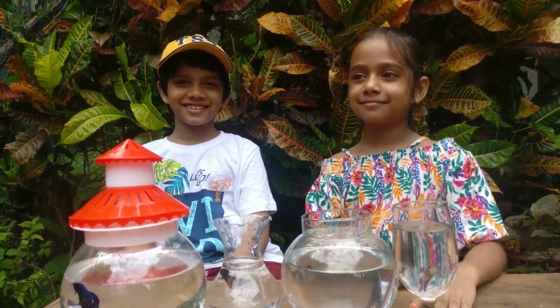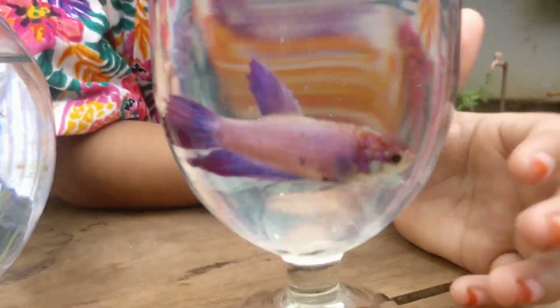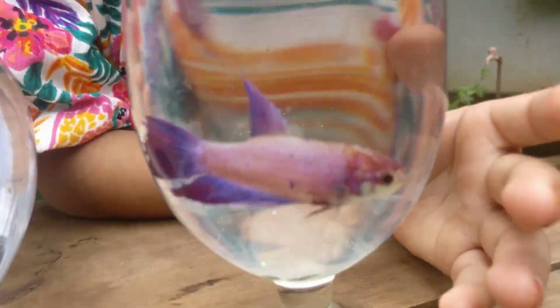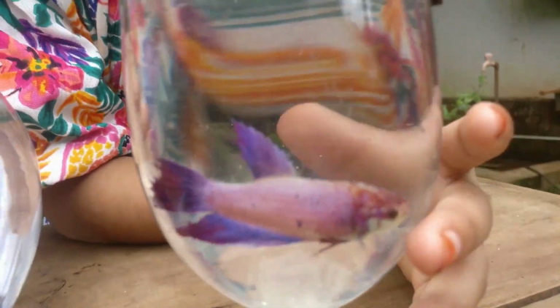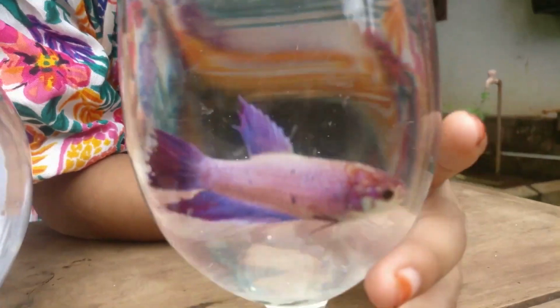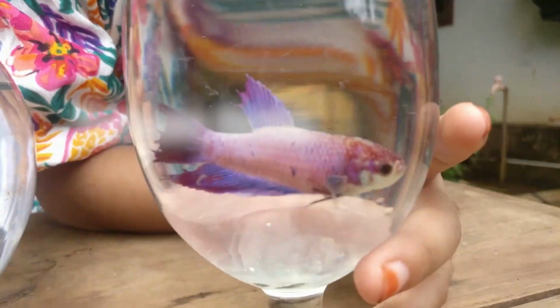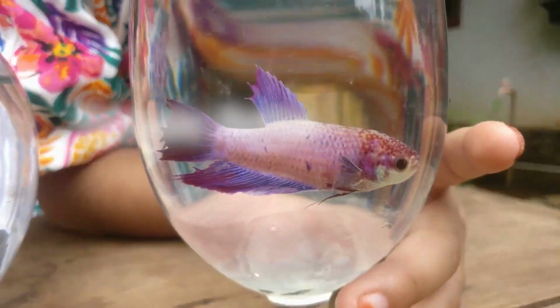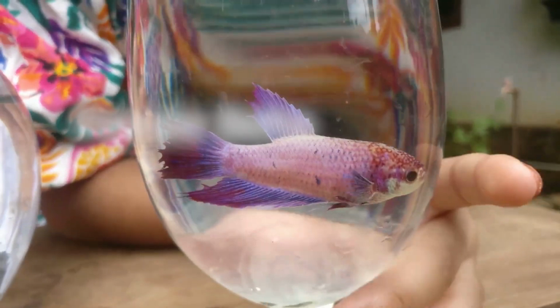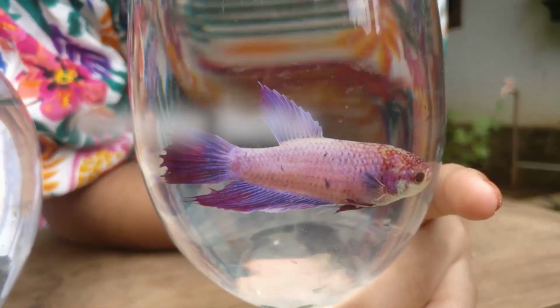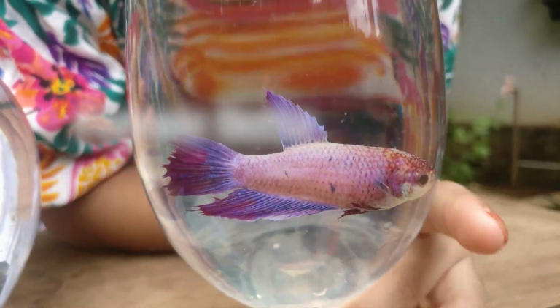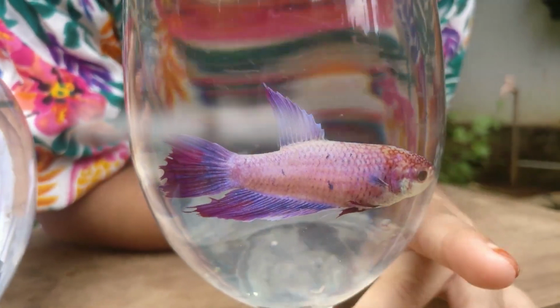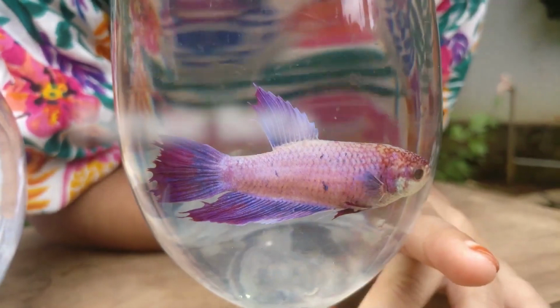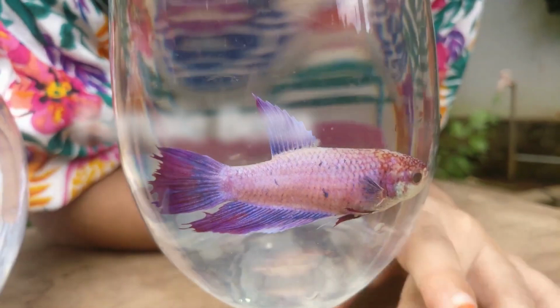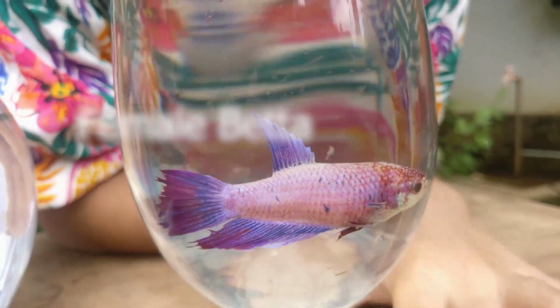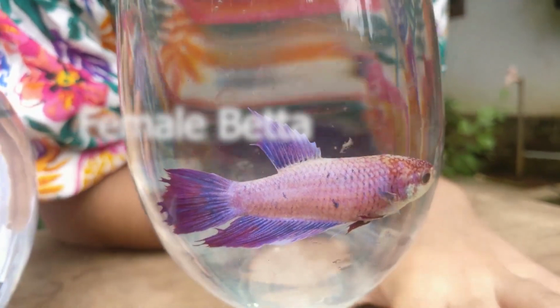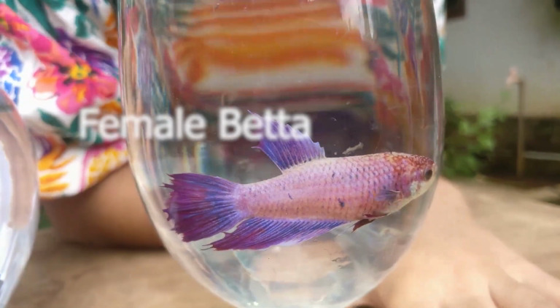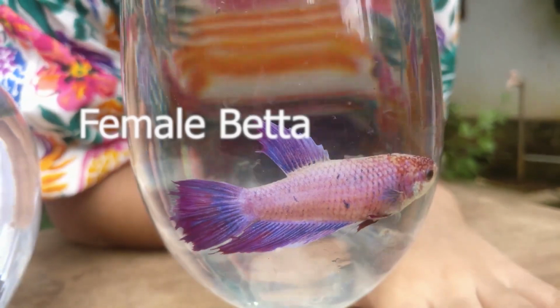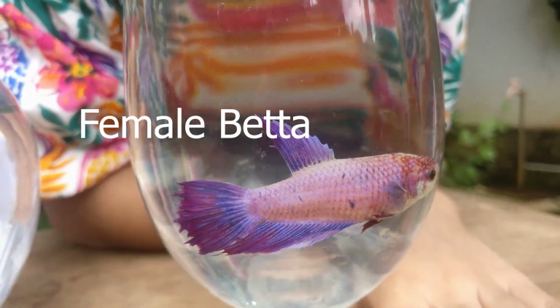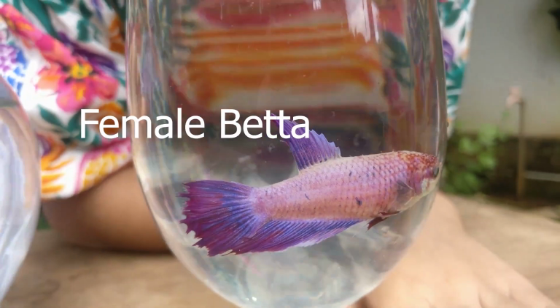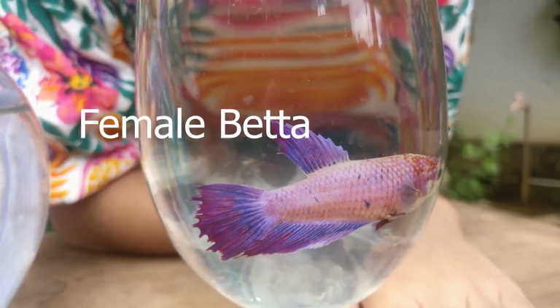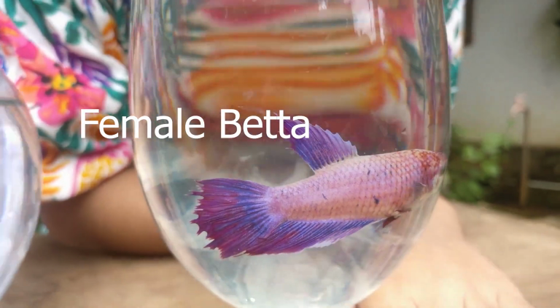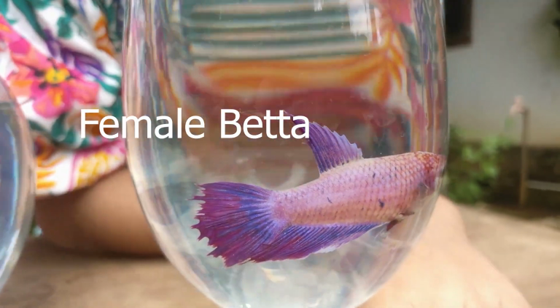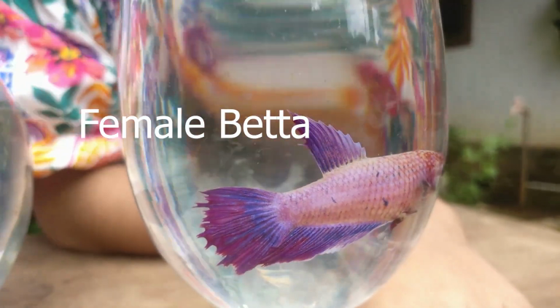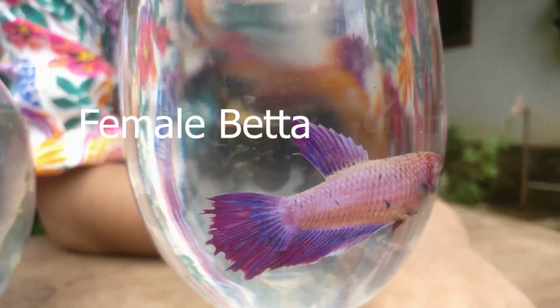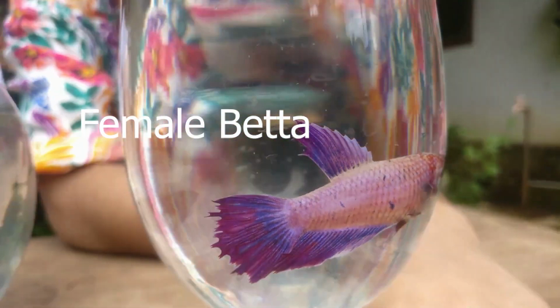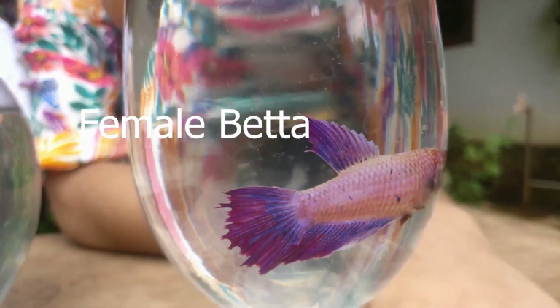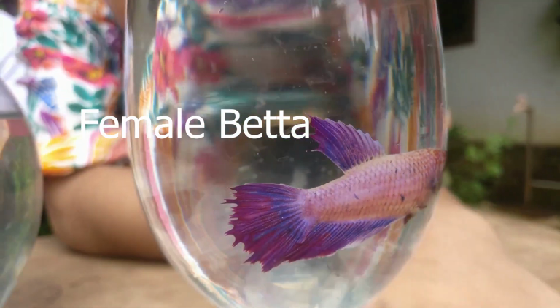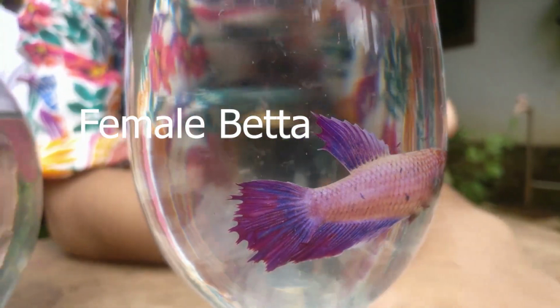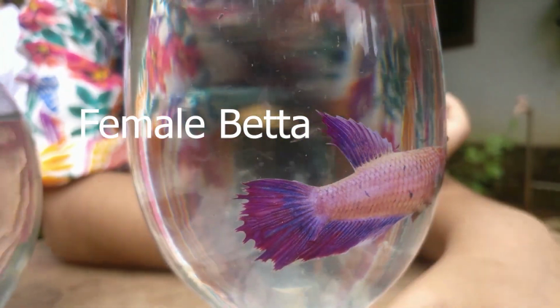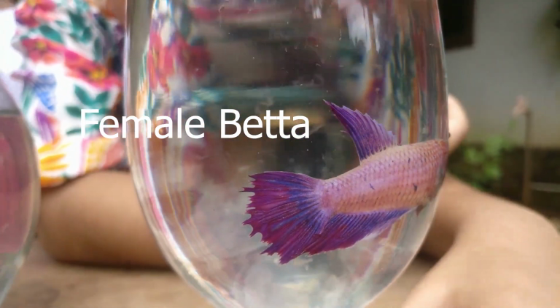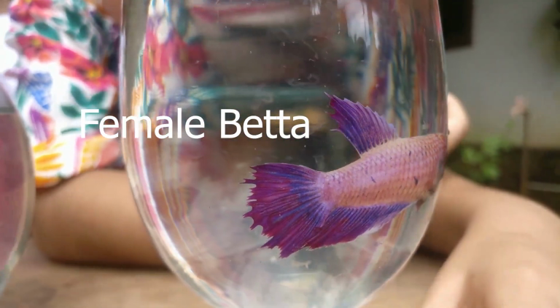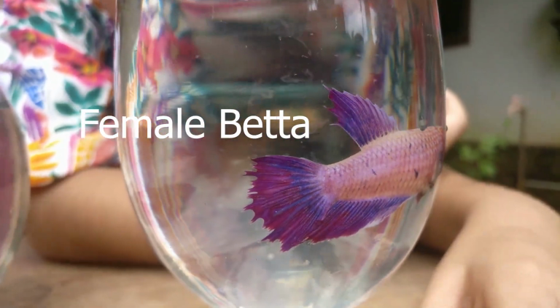This is a female betta. It has small tails compared to the male betta.